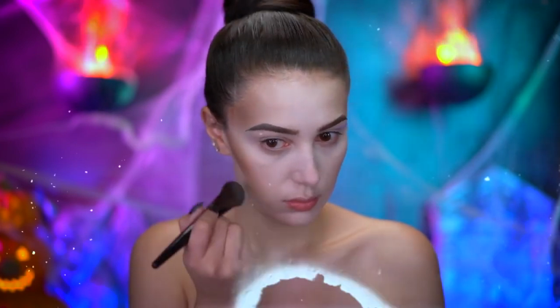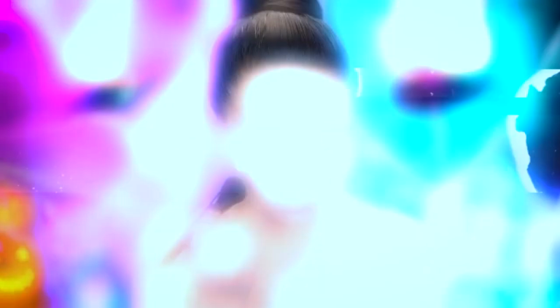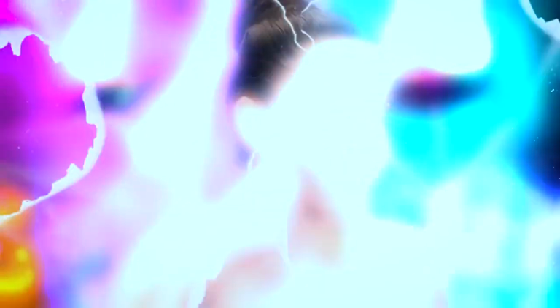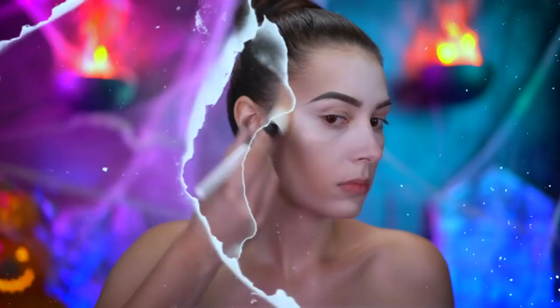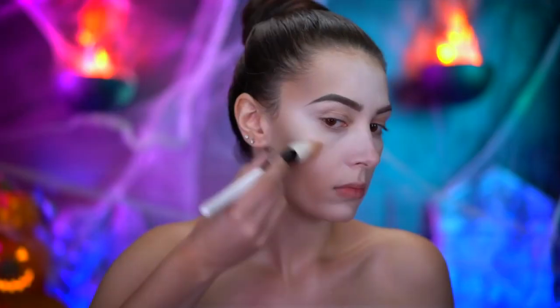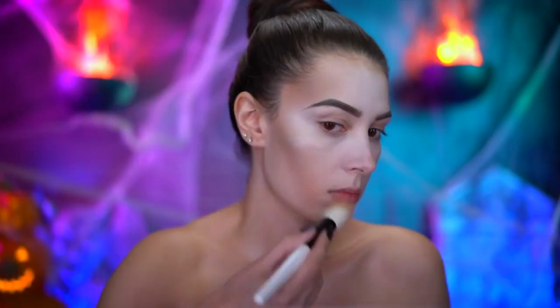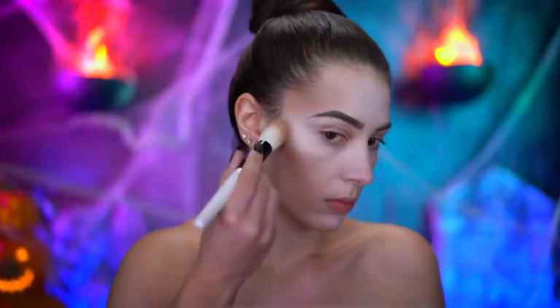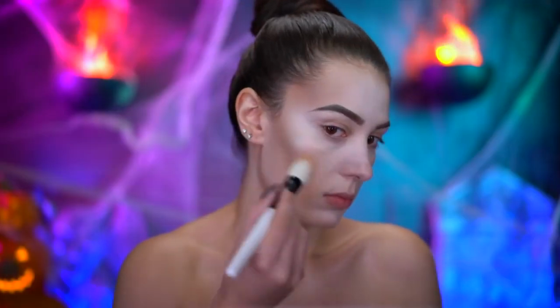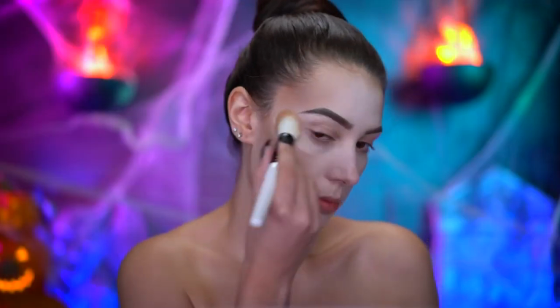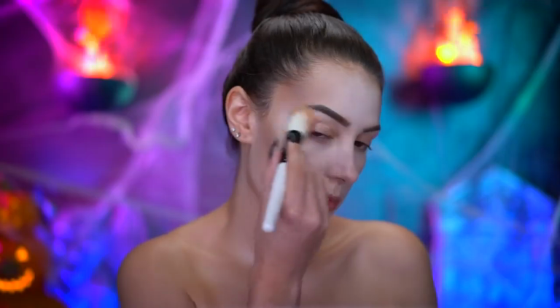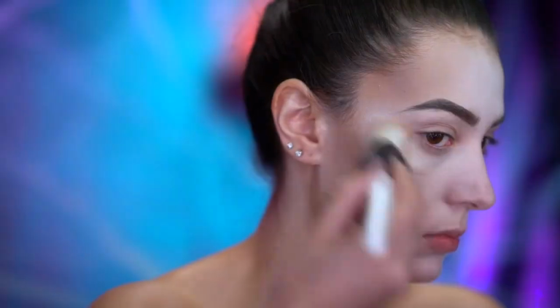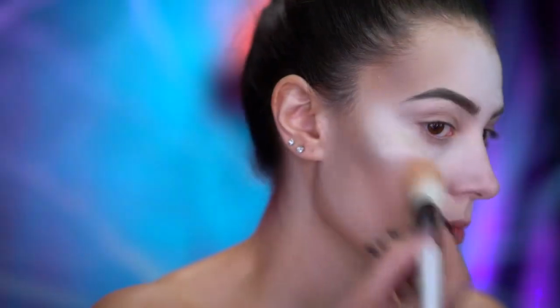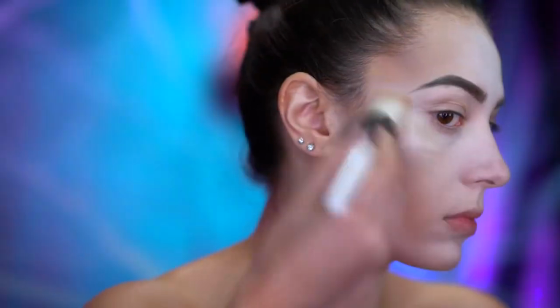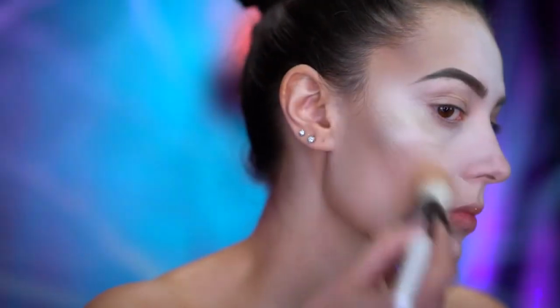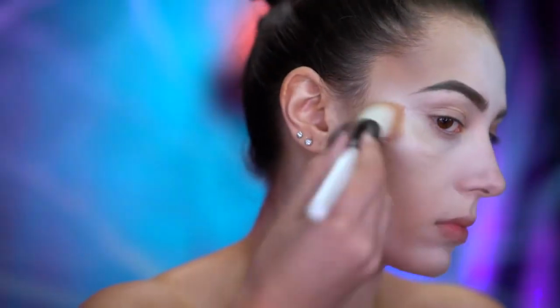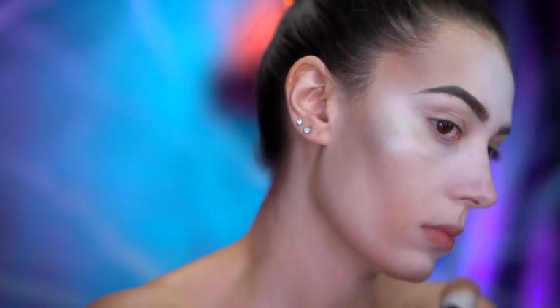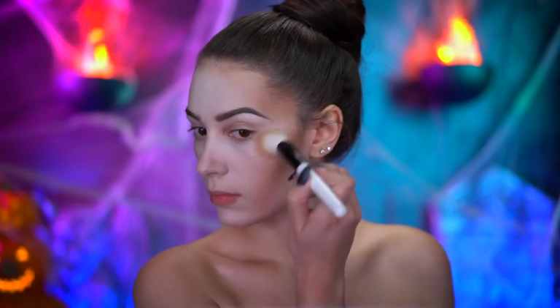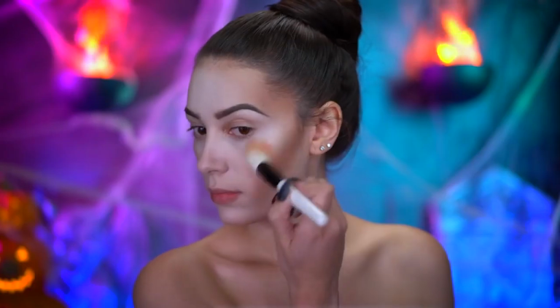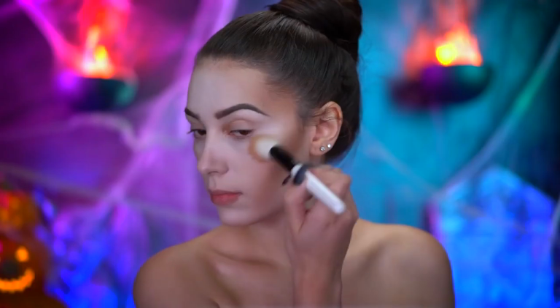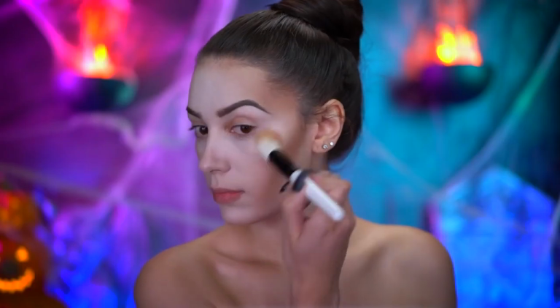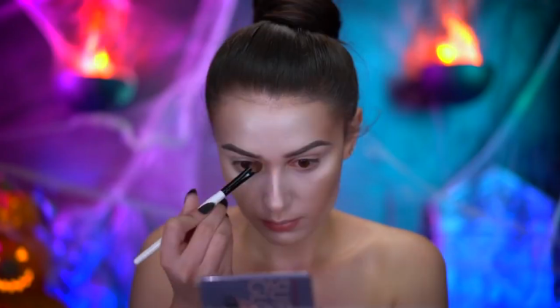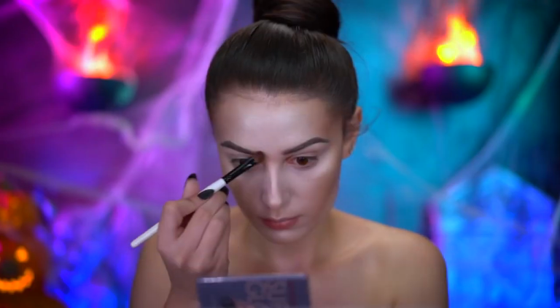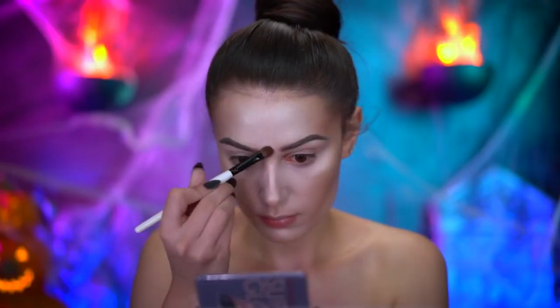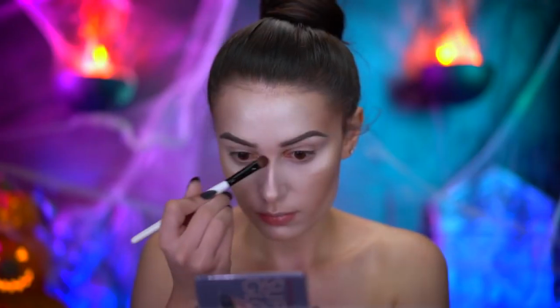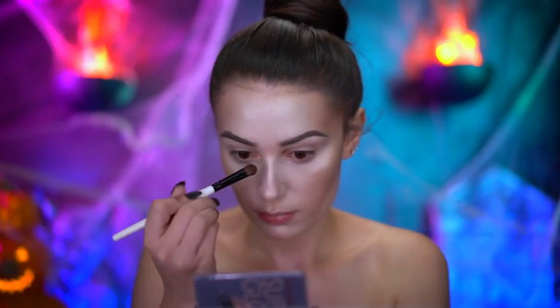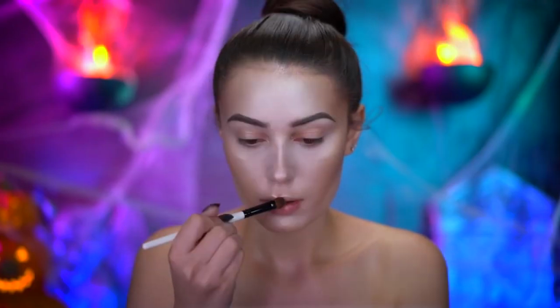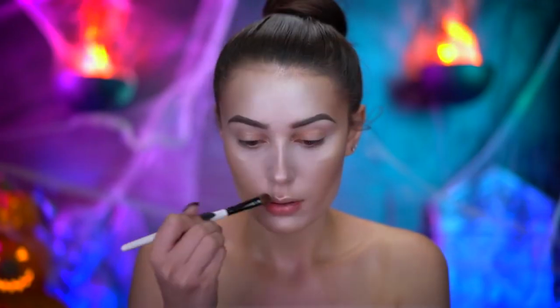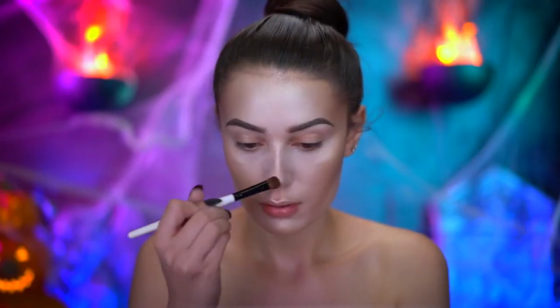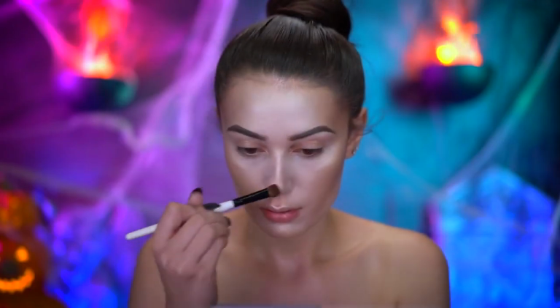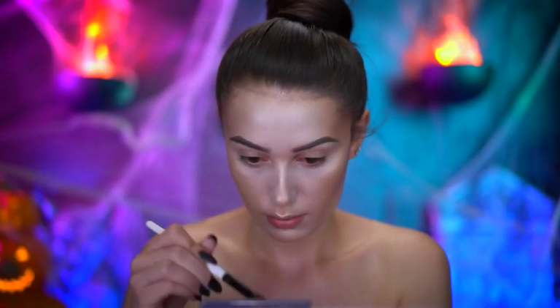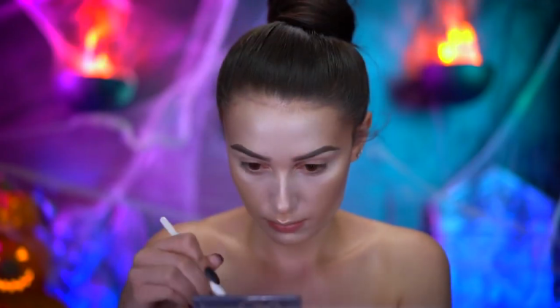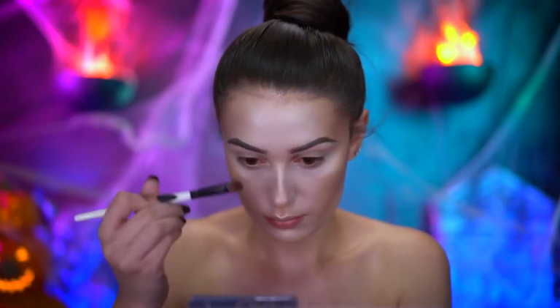I'm using an icy highlight to add glow to the high points of the face, and I'm also applying that to the center of the chest and collarbones.